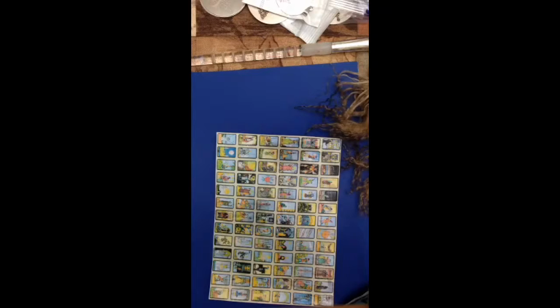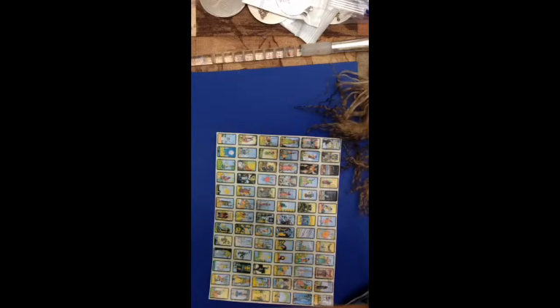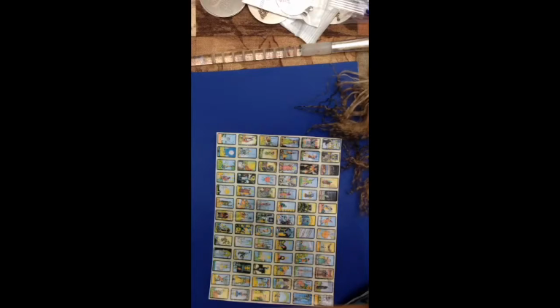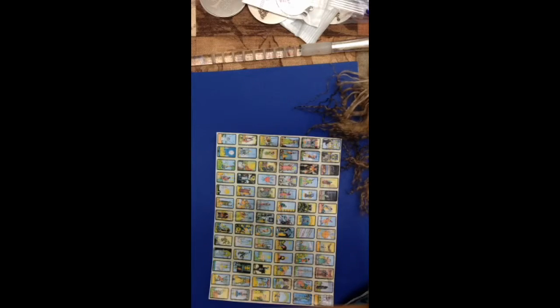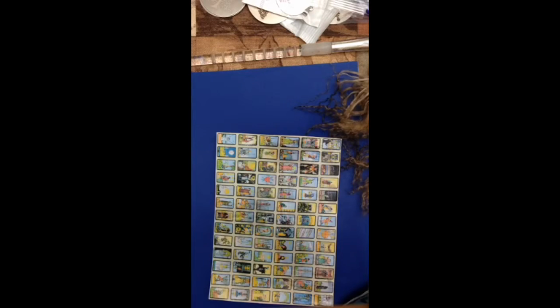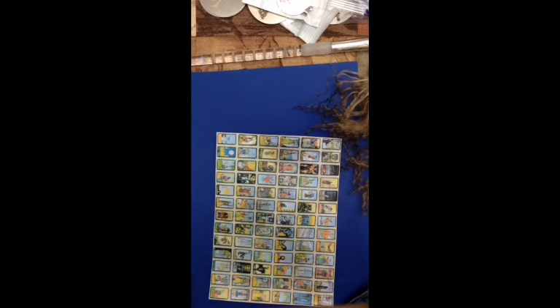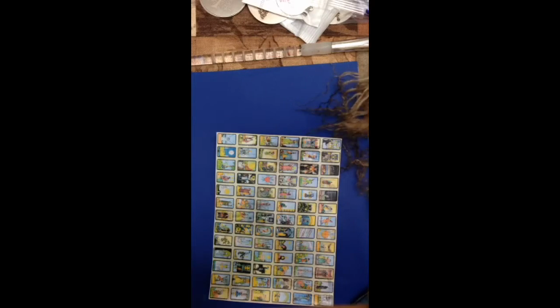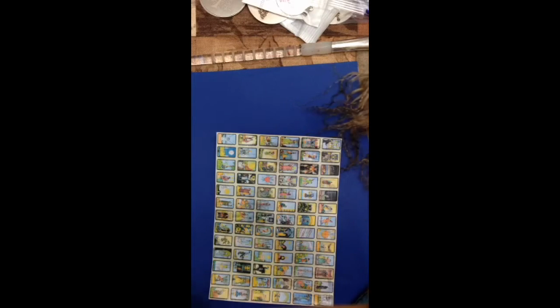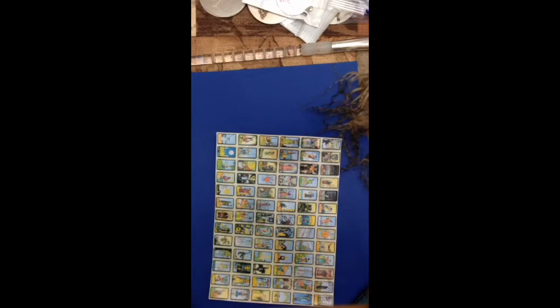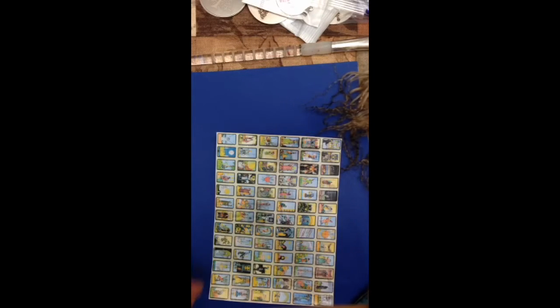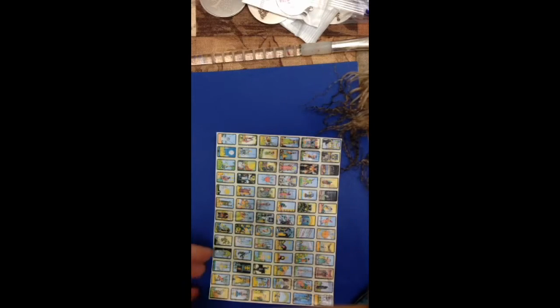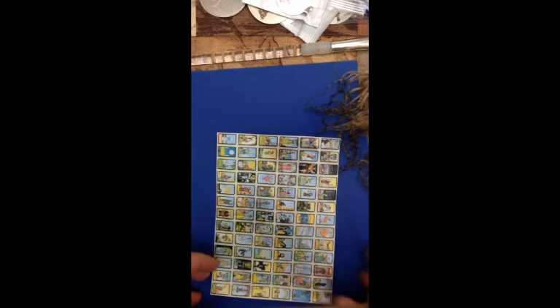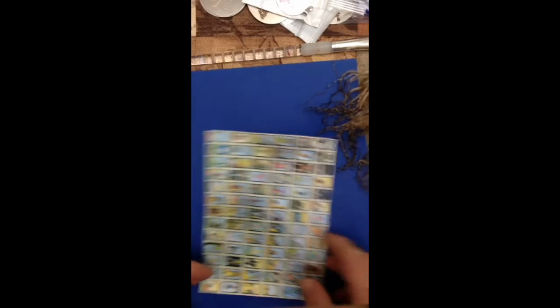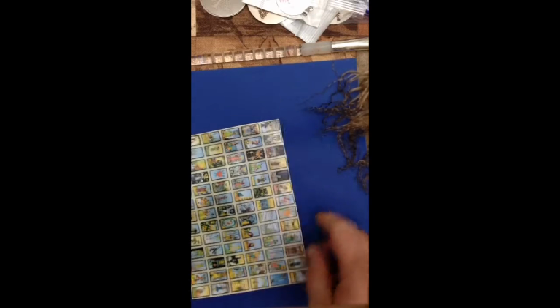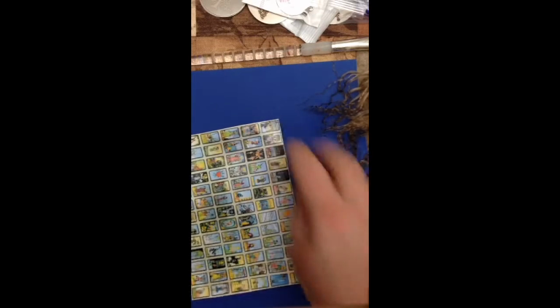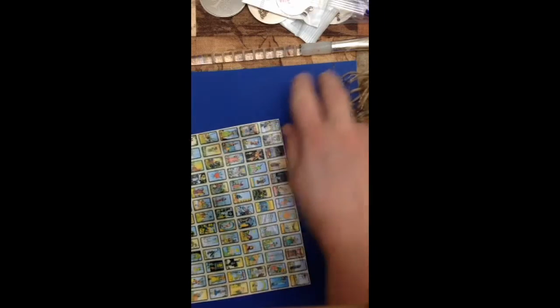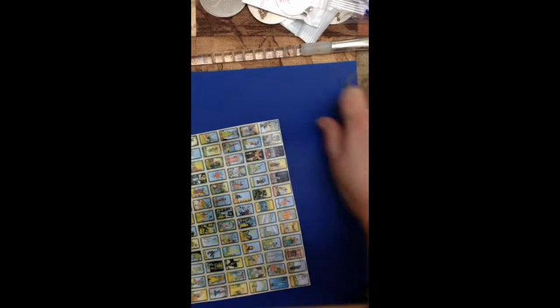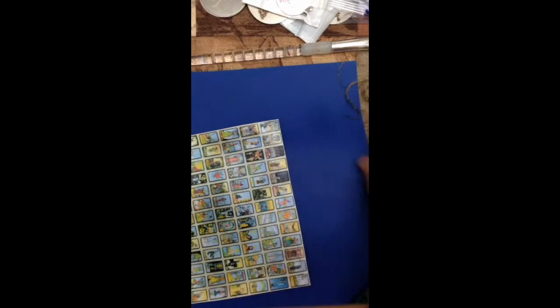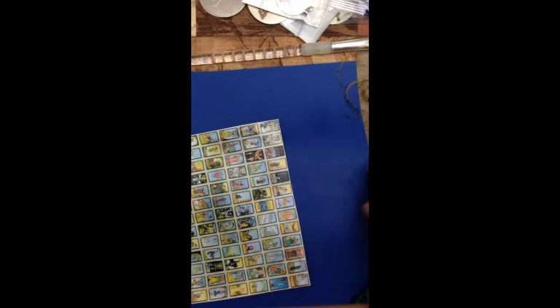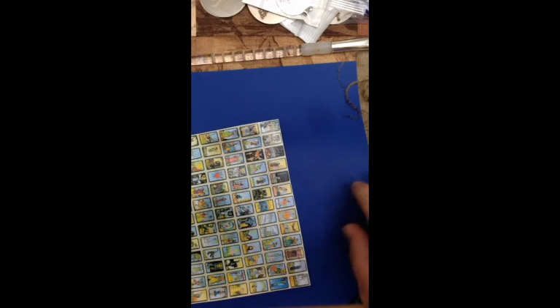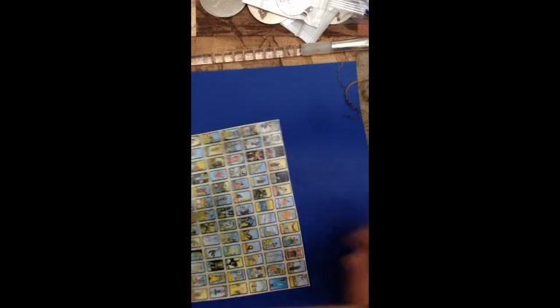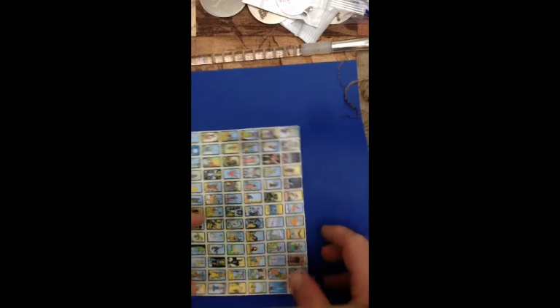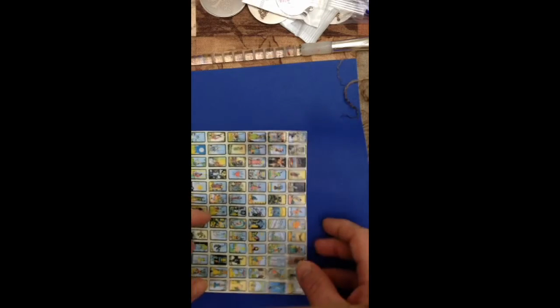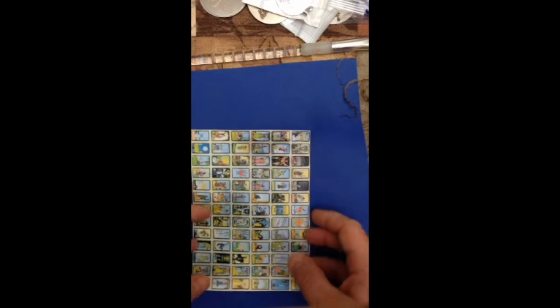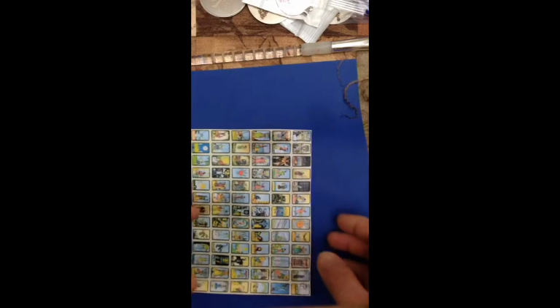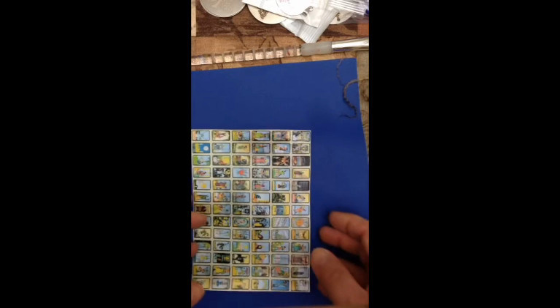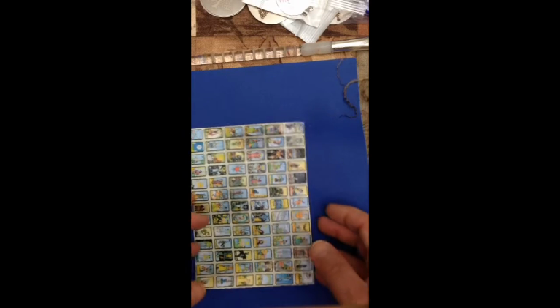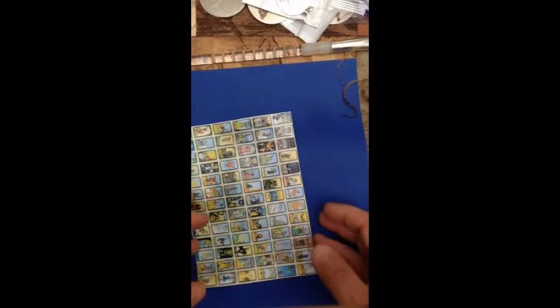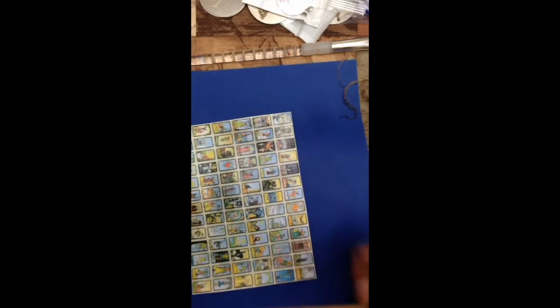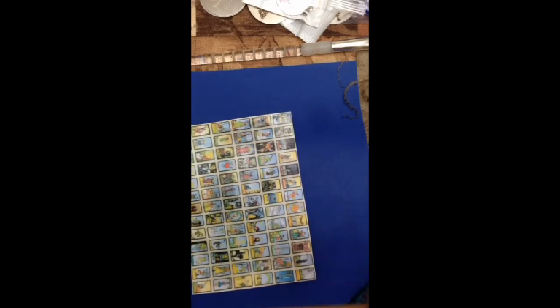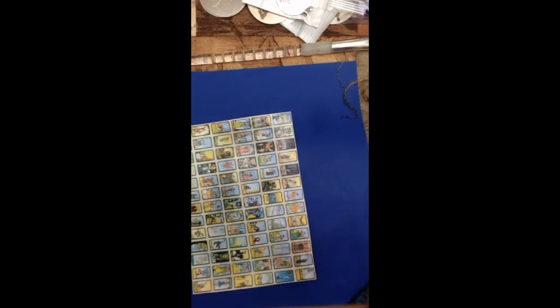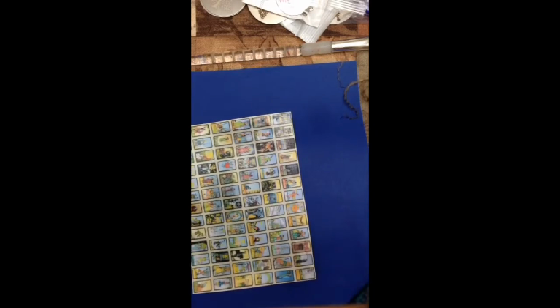Hi, Christine here. Just thought I would kind of show a little project that I've been working on.